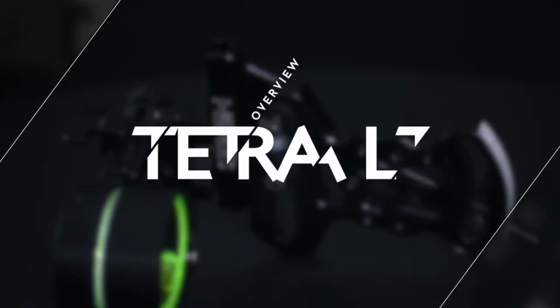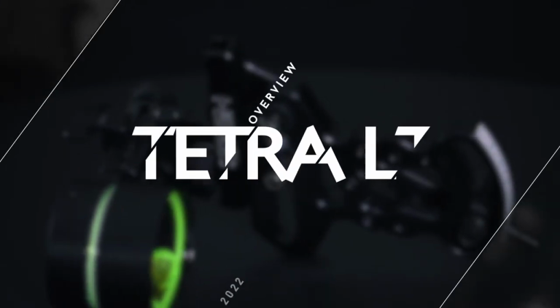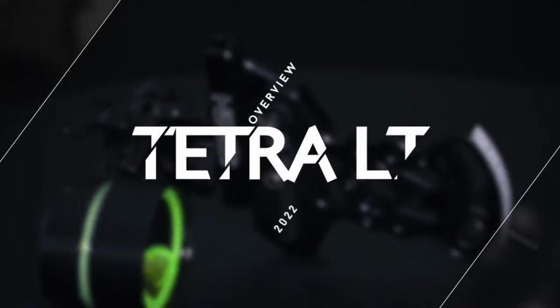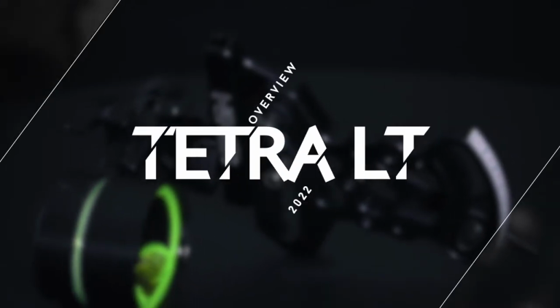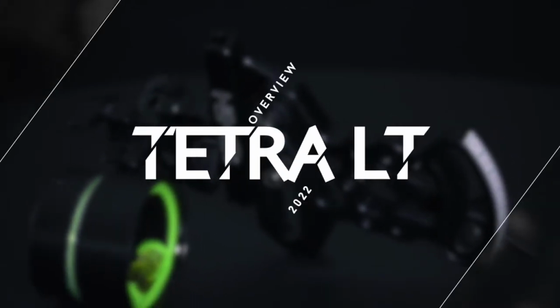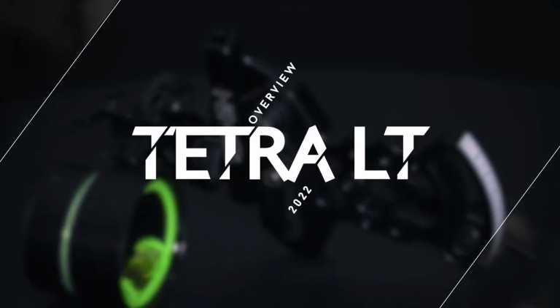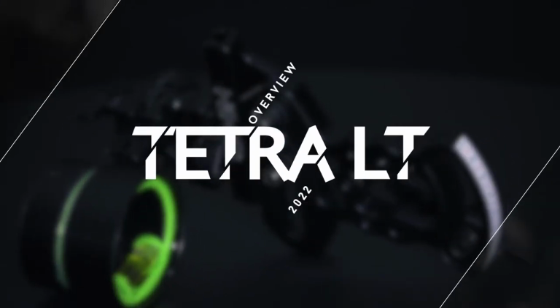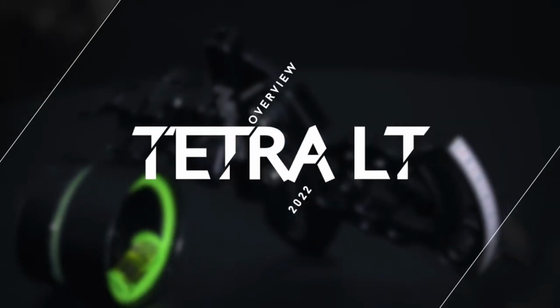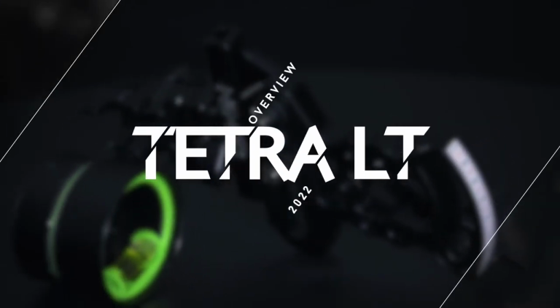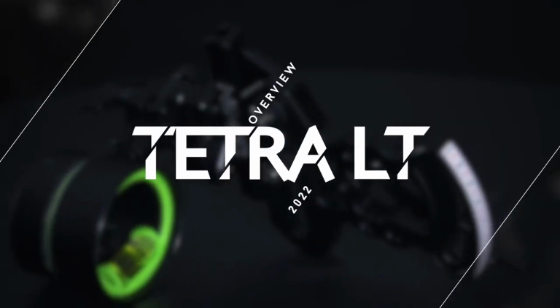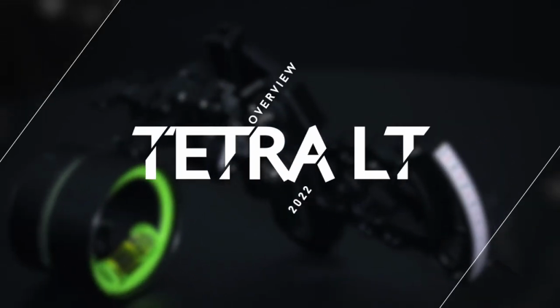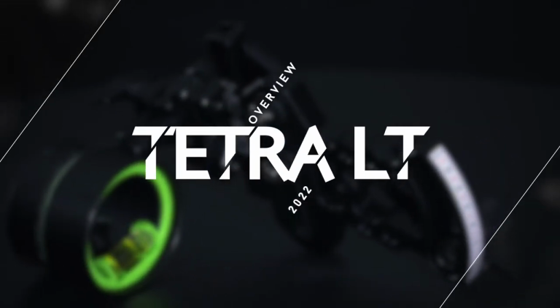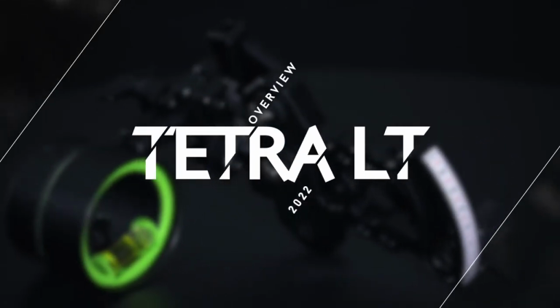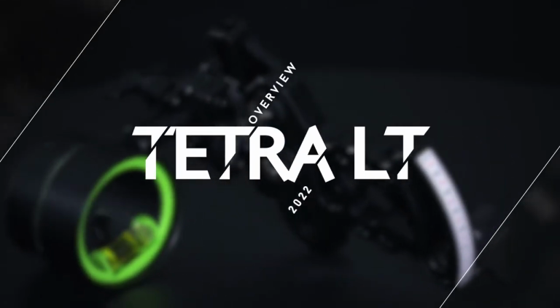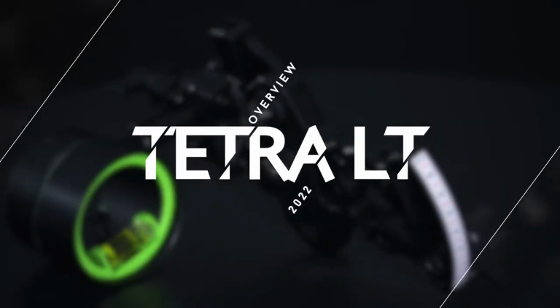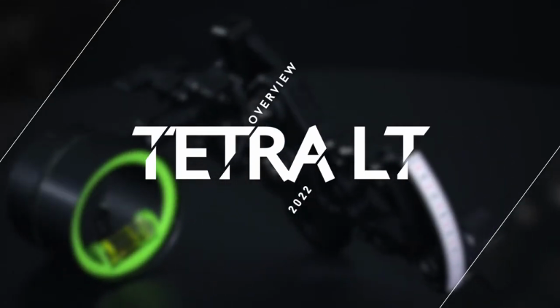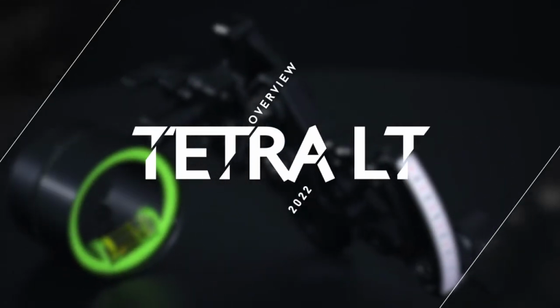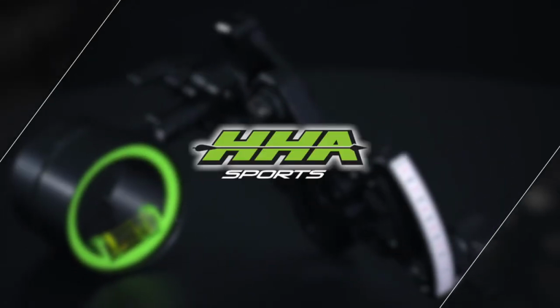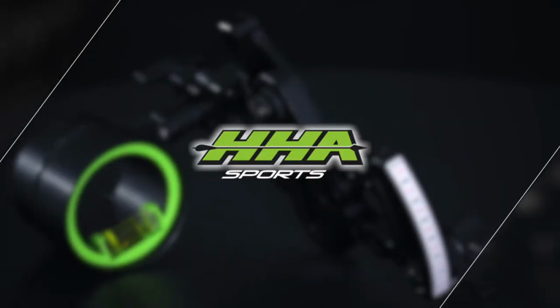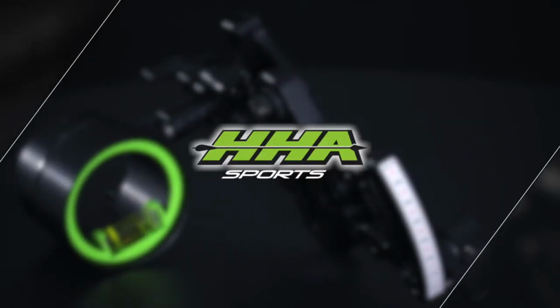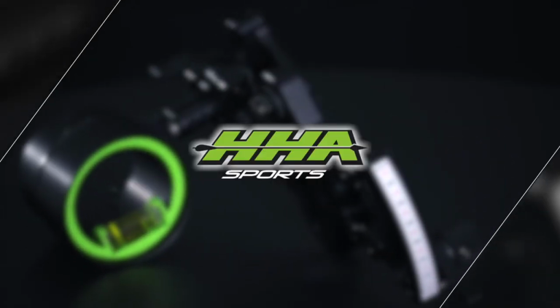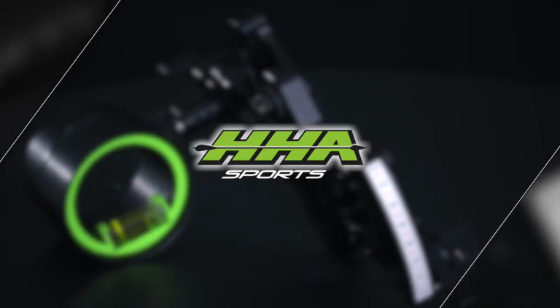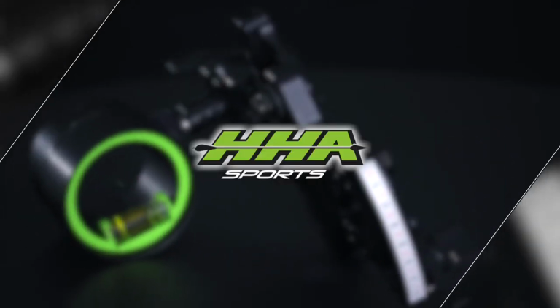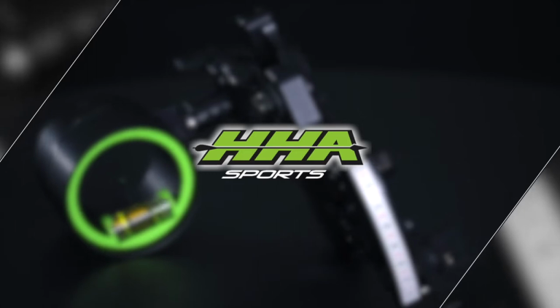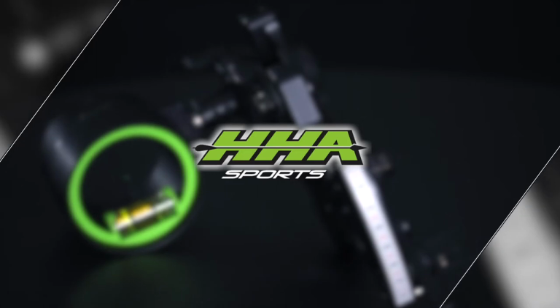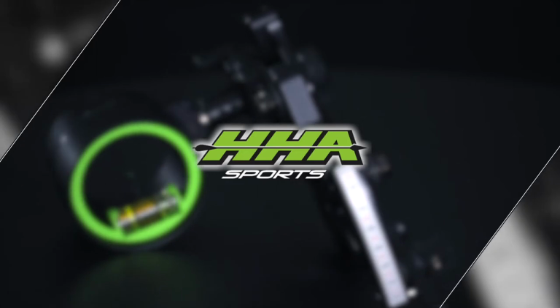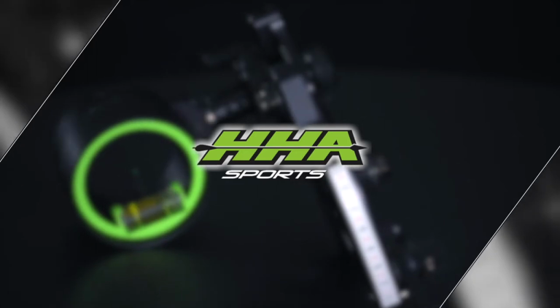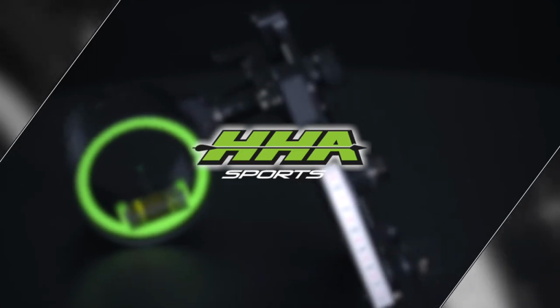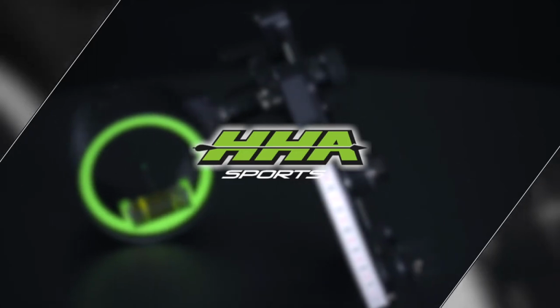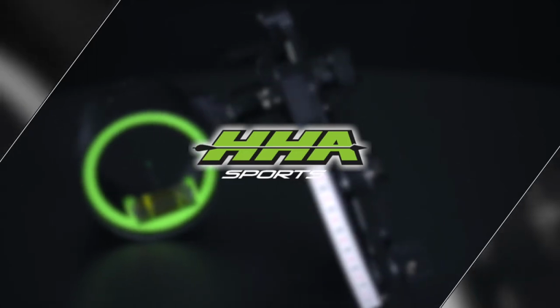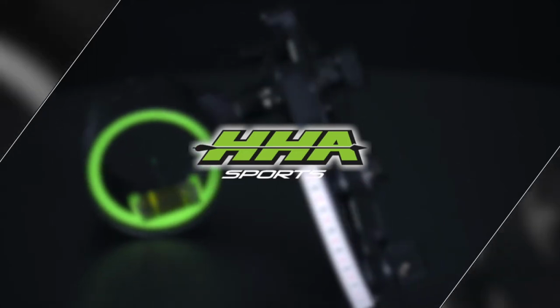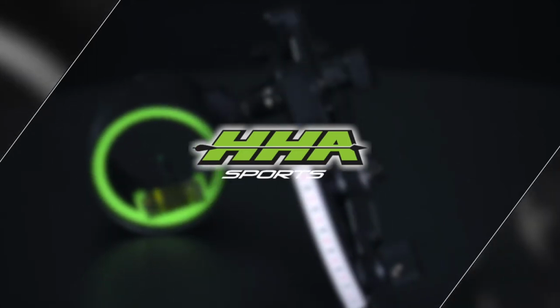I'm Jake Manswell with HJ Sports. Today we're going to go over the new 2022 Tetra LT.